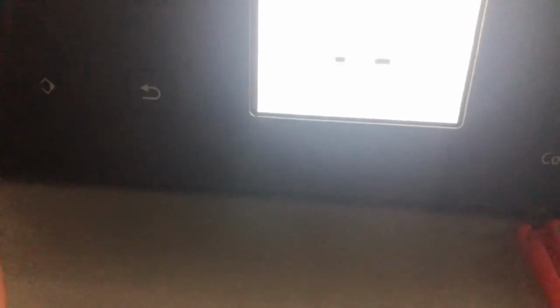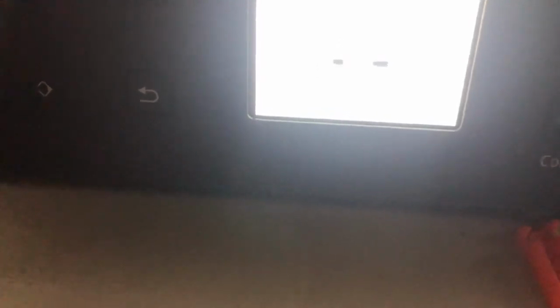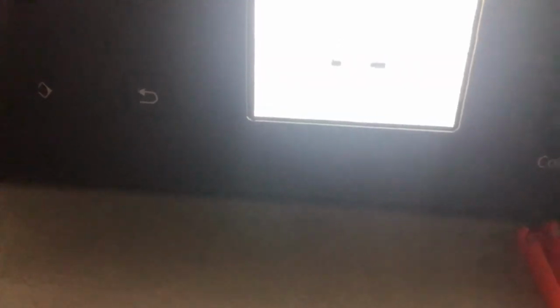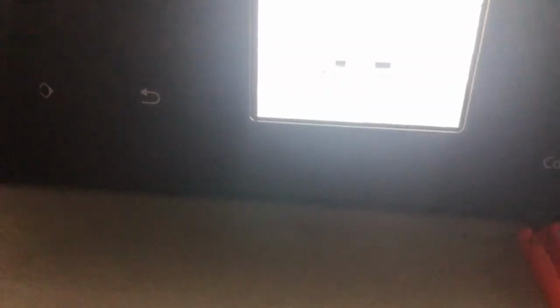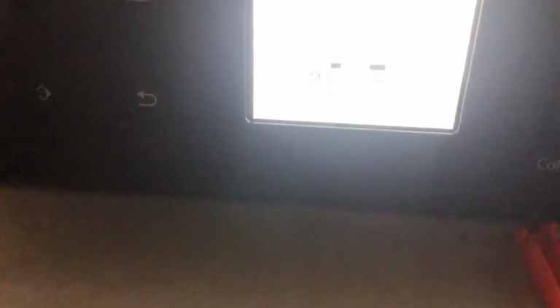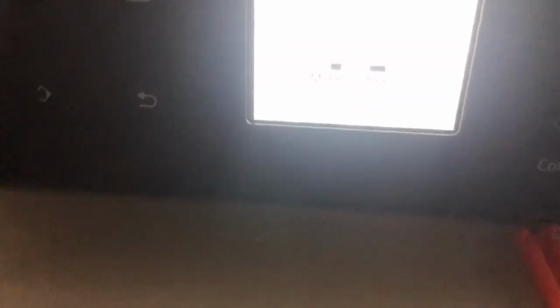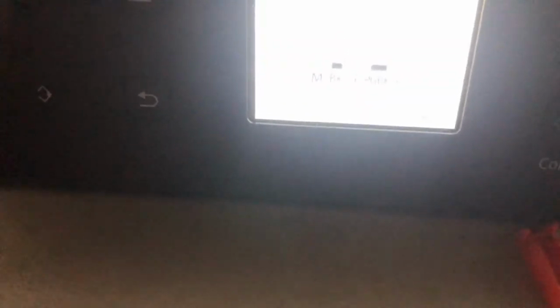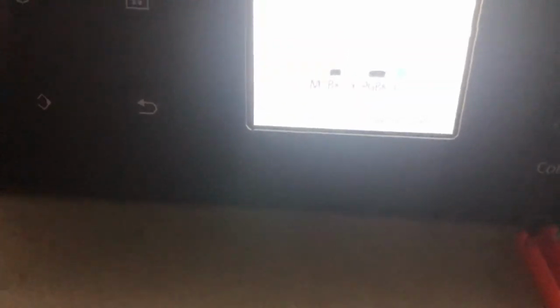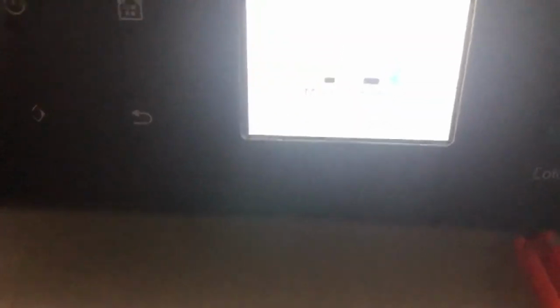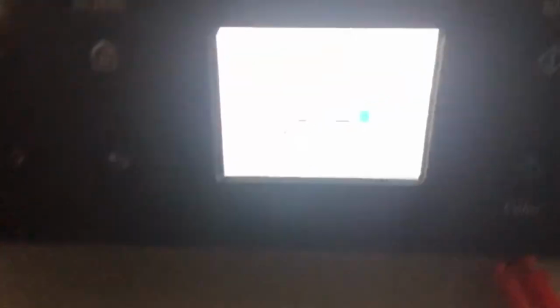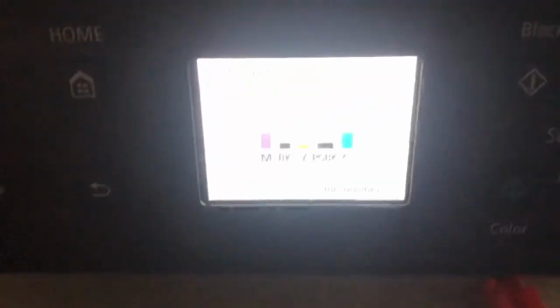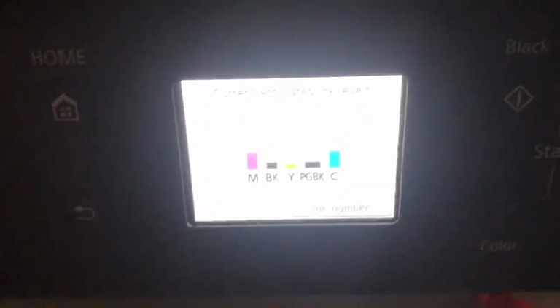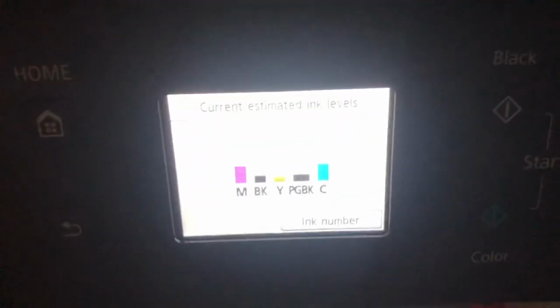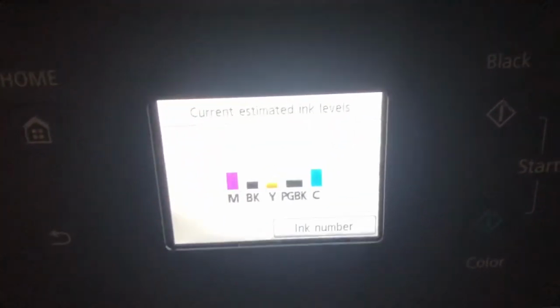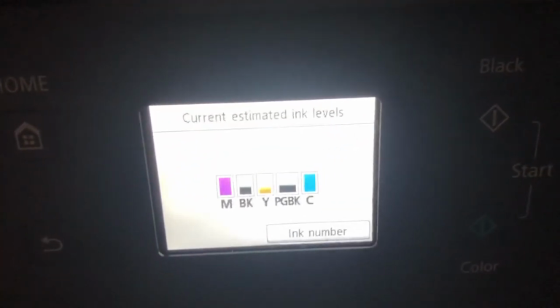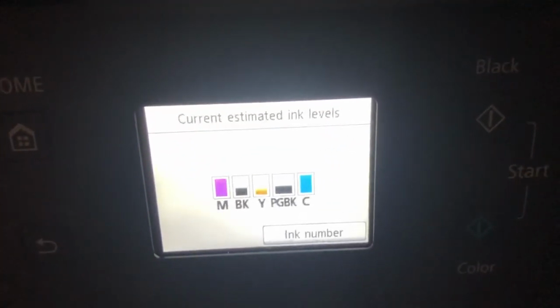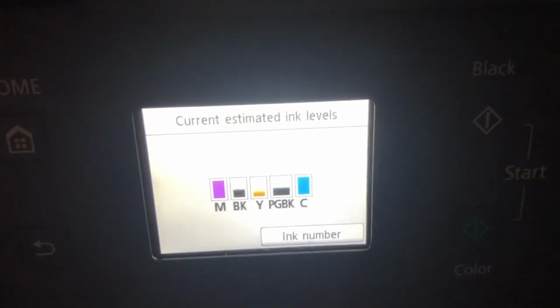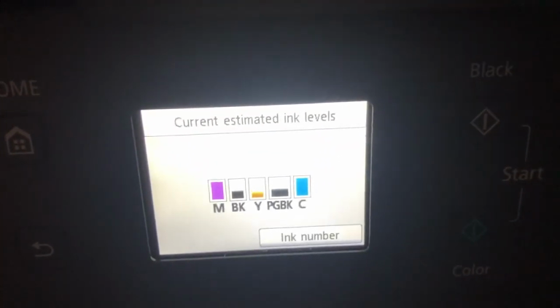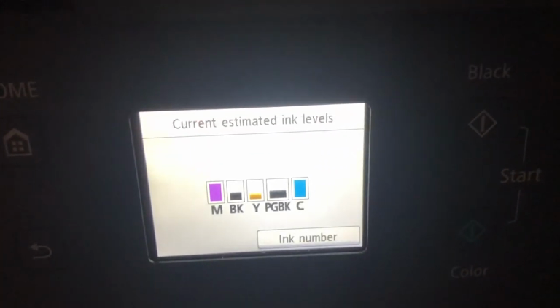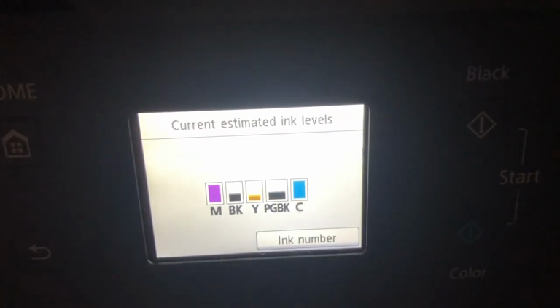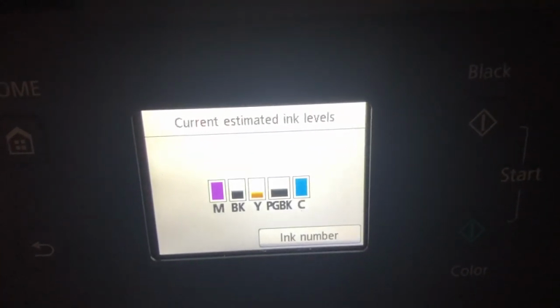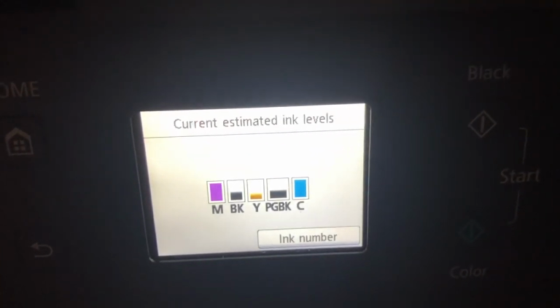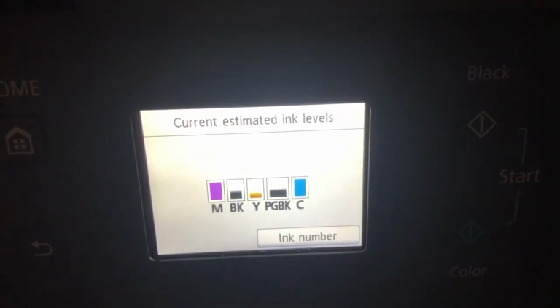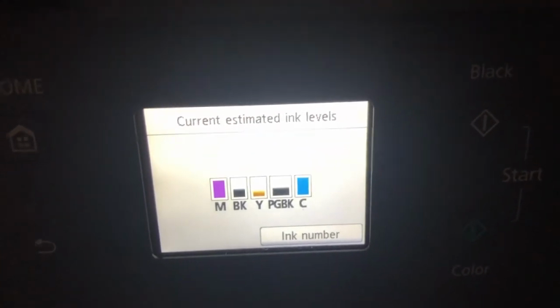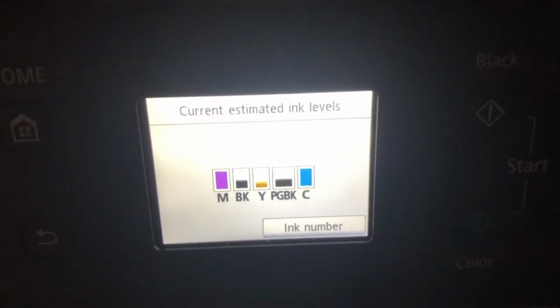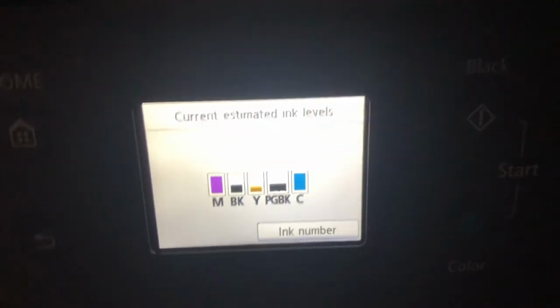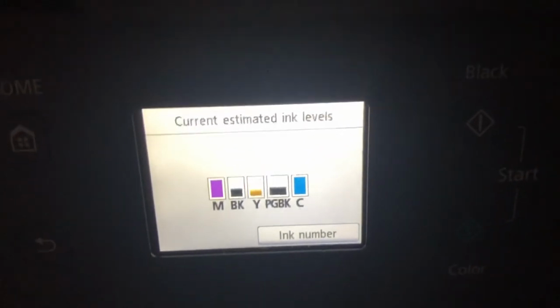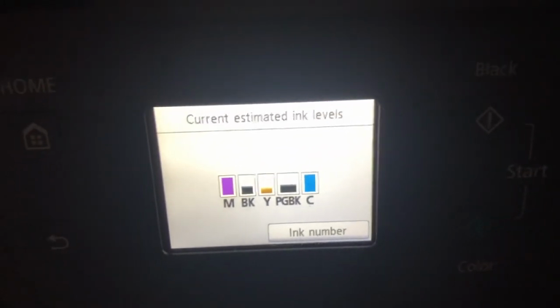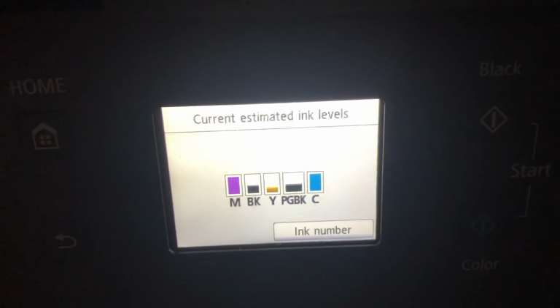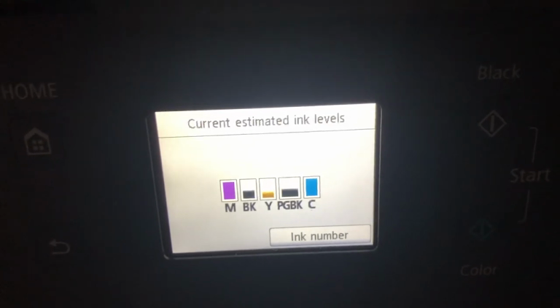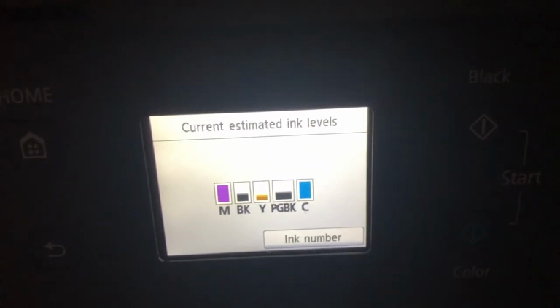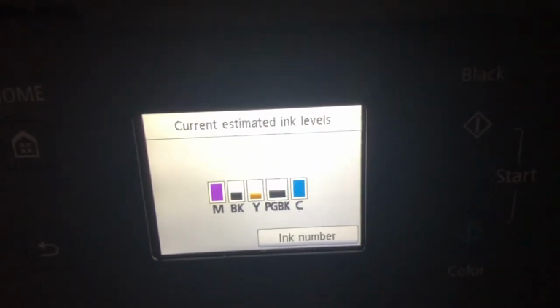I can now print and I can see the ink levels — nothing is showing a warning, so I'm good for now. I hope you liked this video. Make sure to give it a like and comment, and if you have any questions or concerns, feel free to ask.